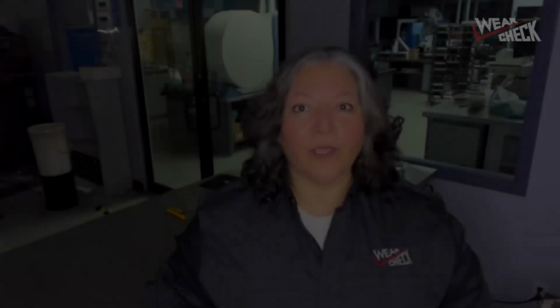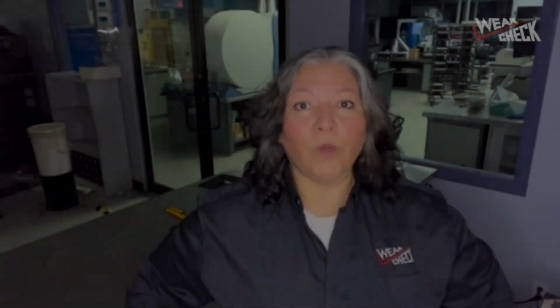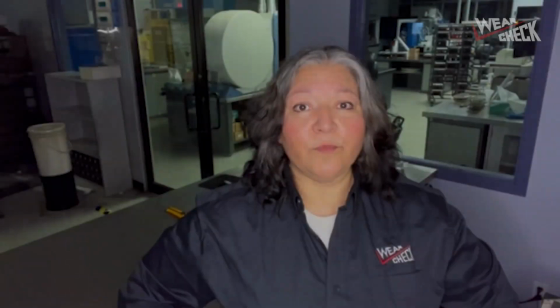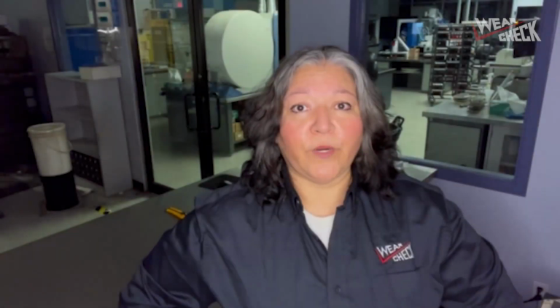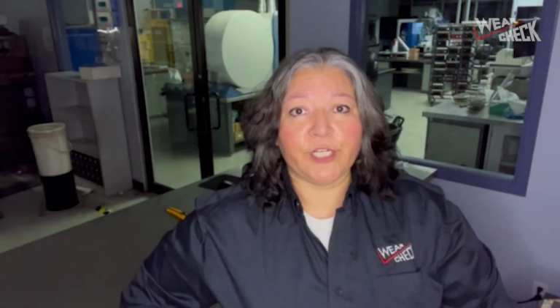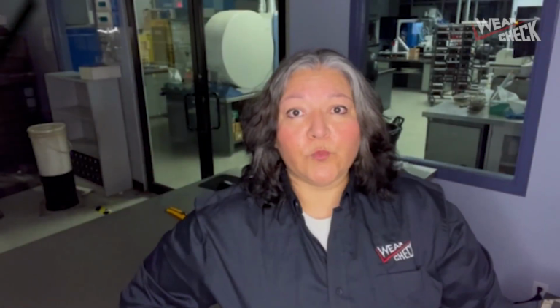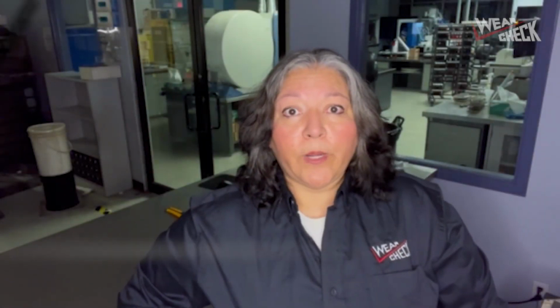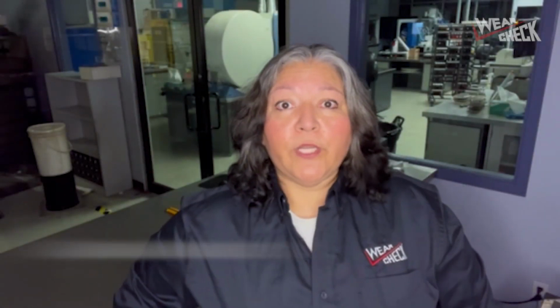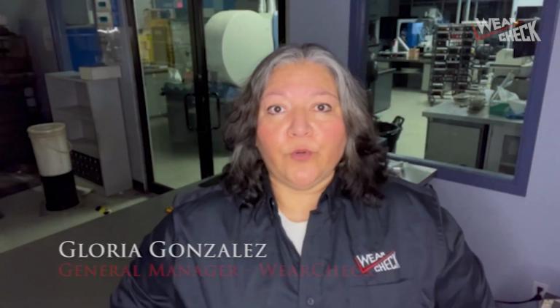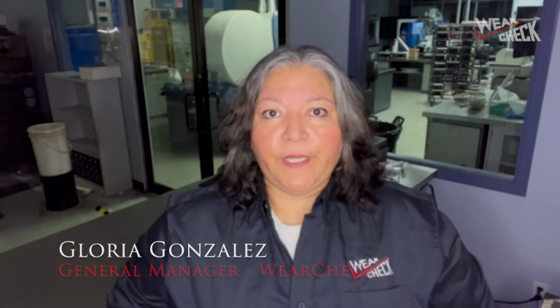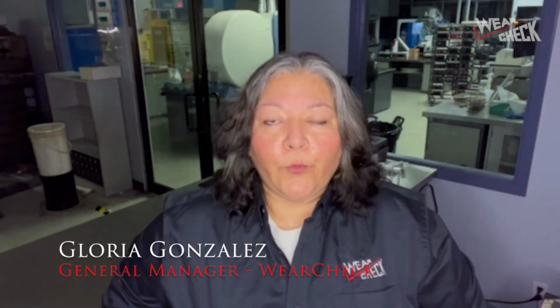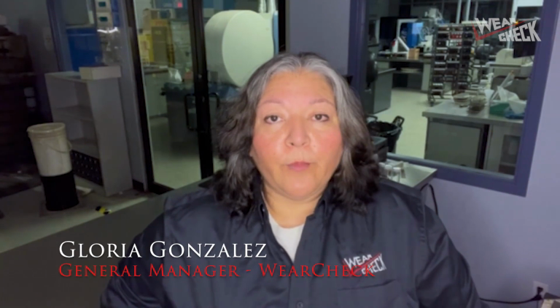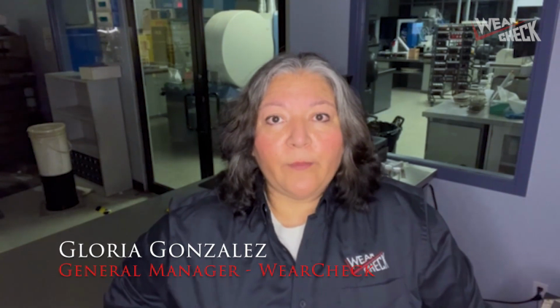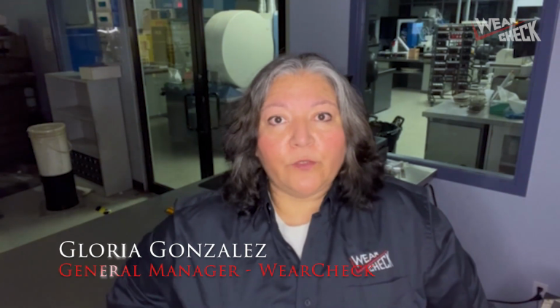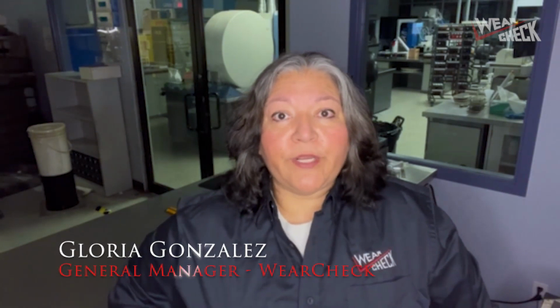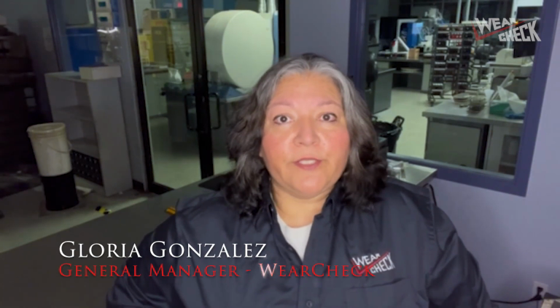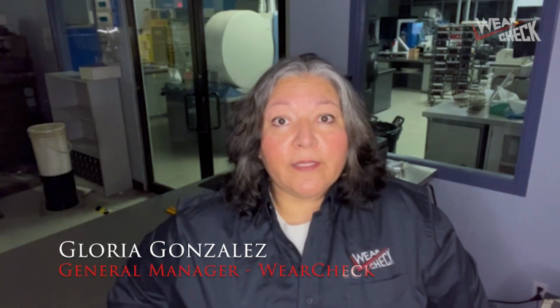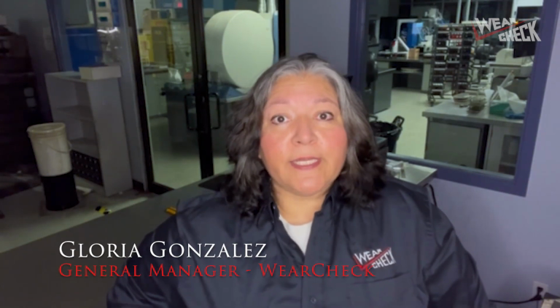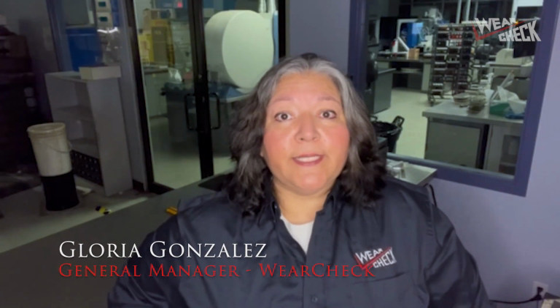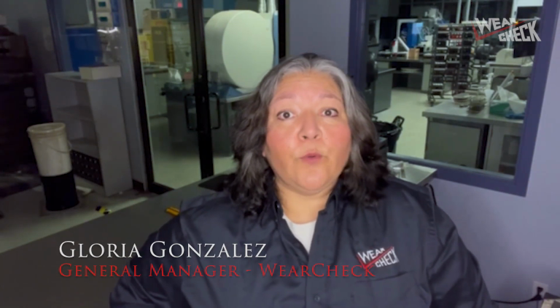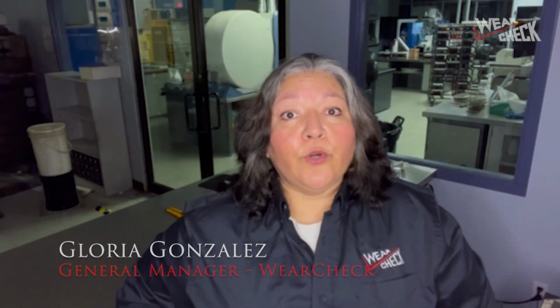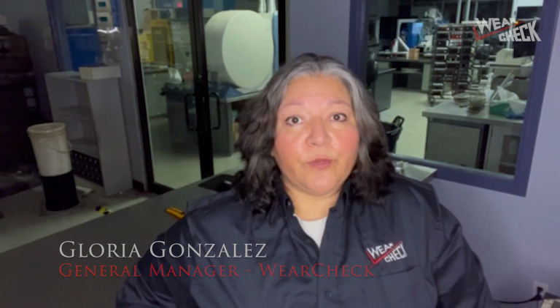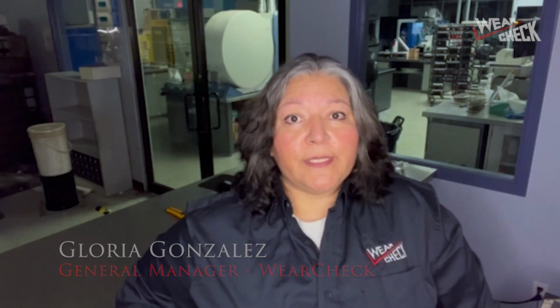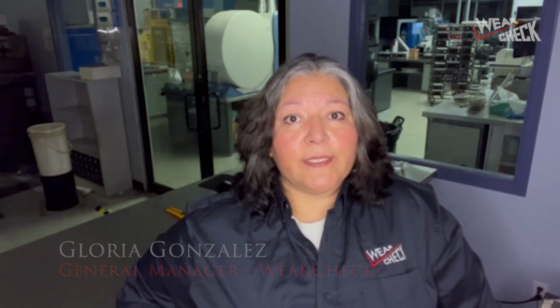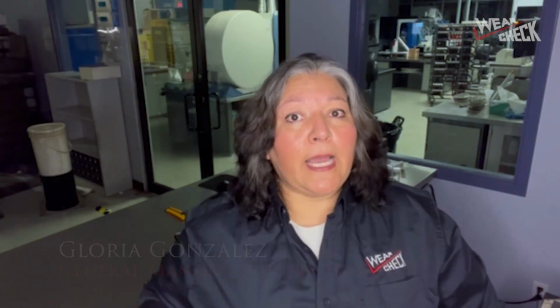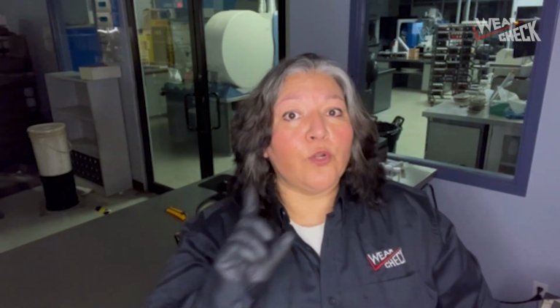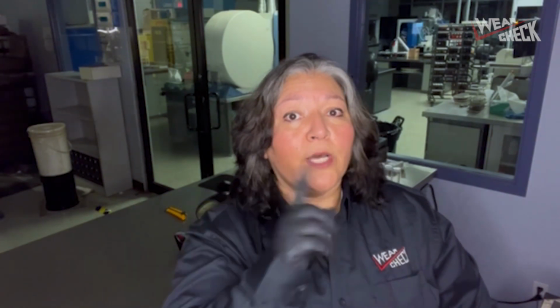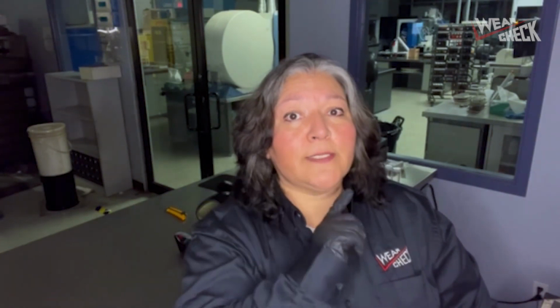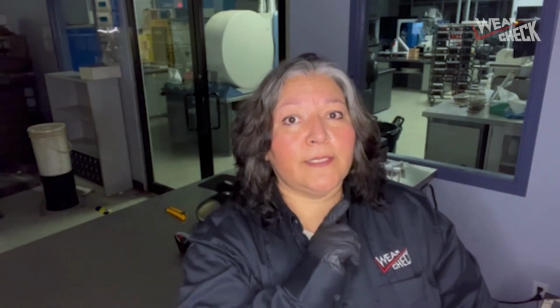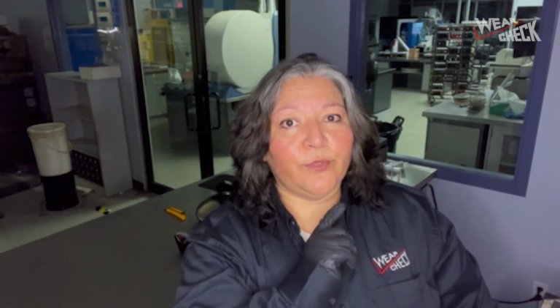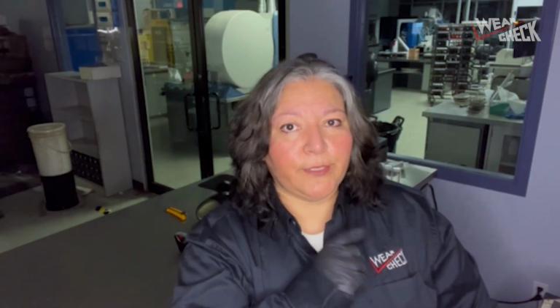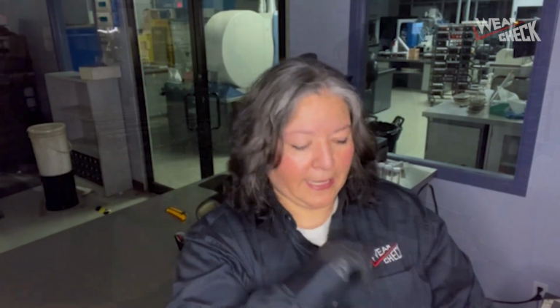Welcome to WearCheck's one minute short video. My name is Gloria Gonzalez and today we're going to be discussing how not to send samples to the lab.